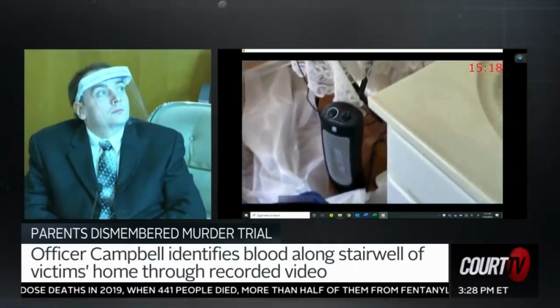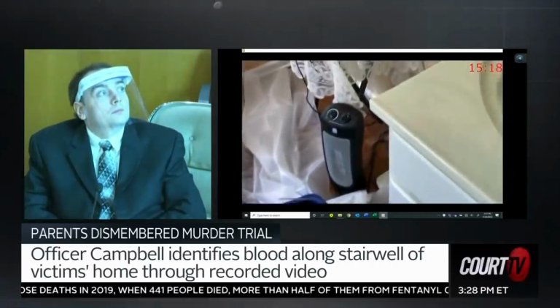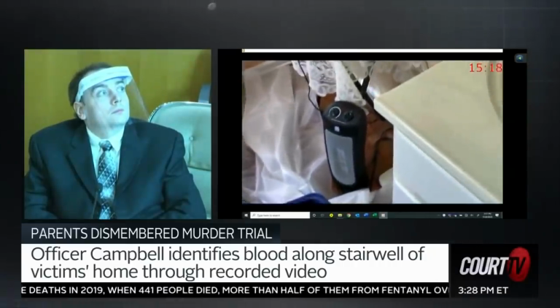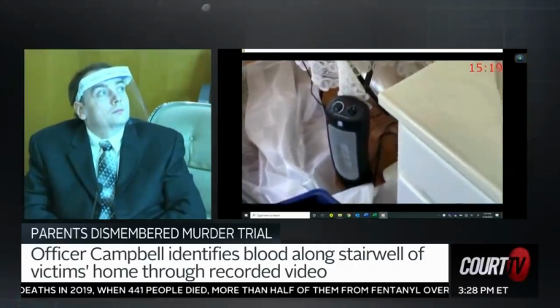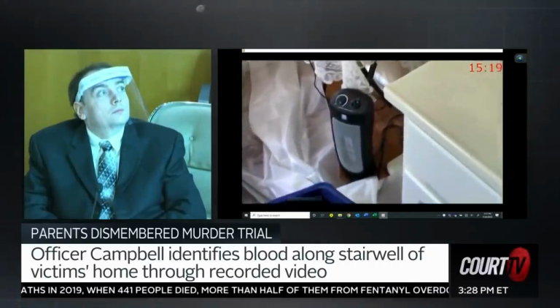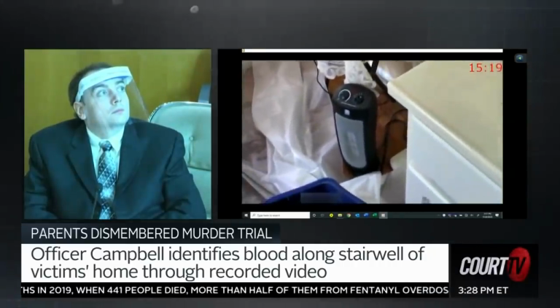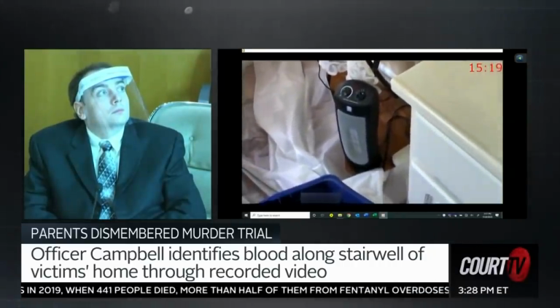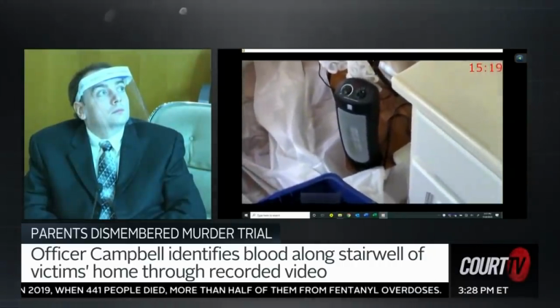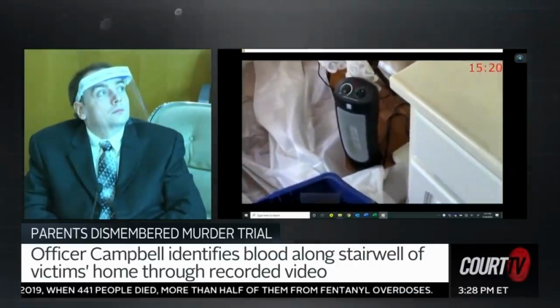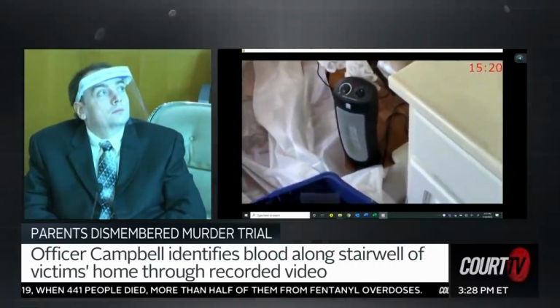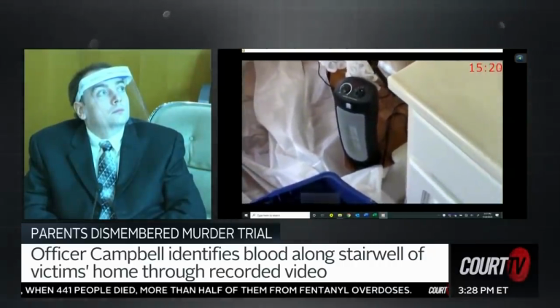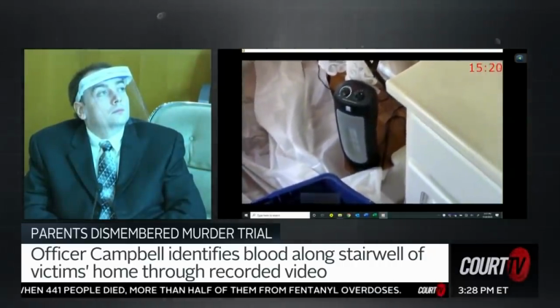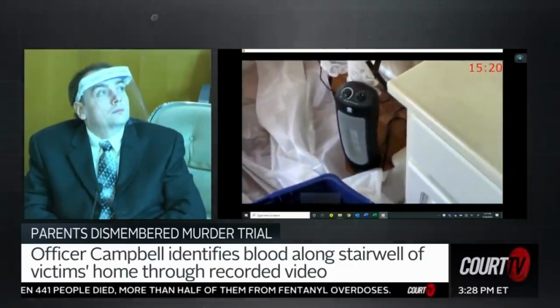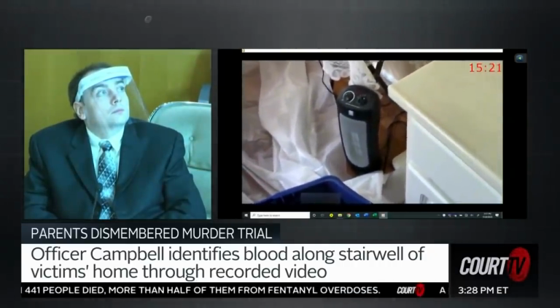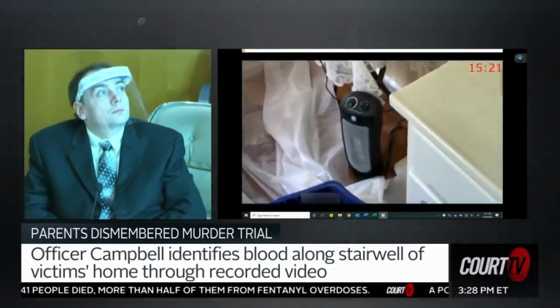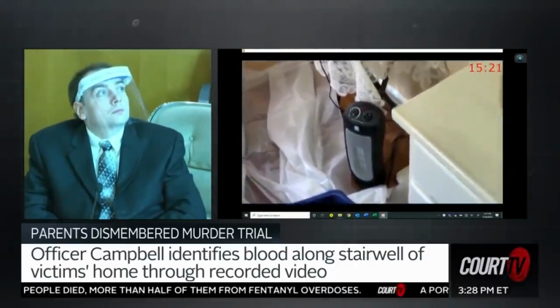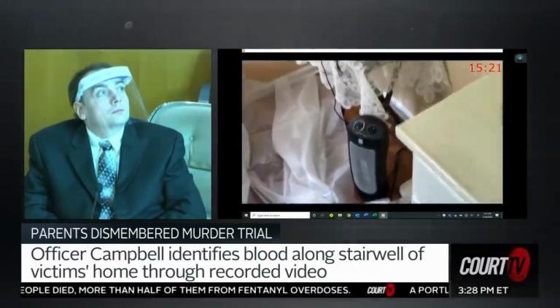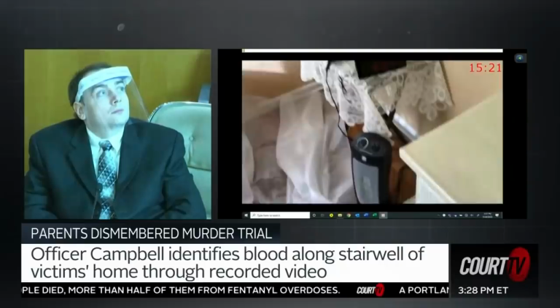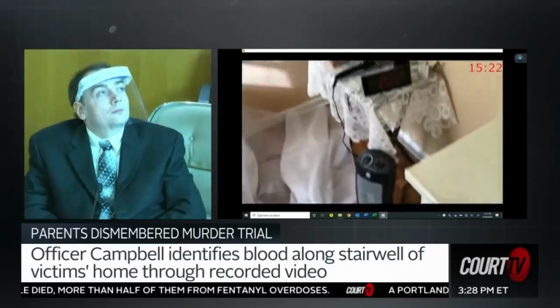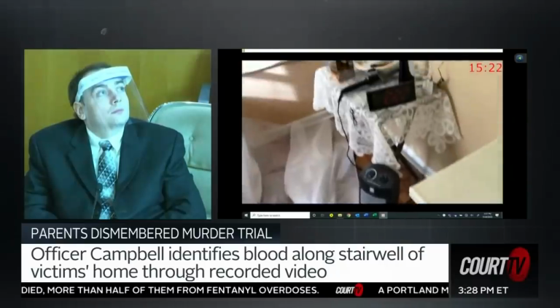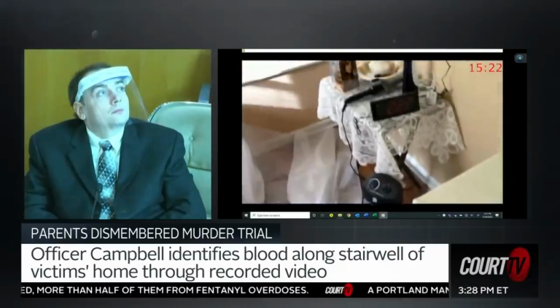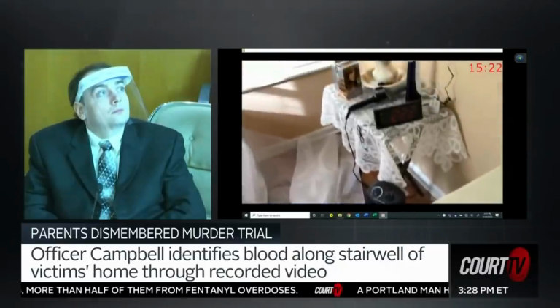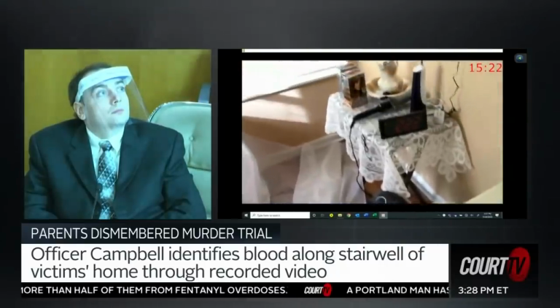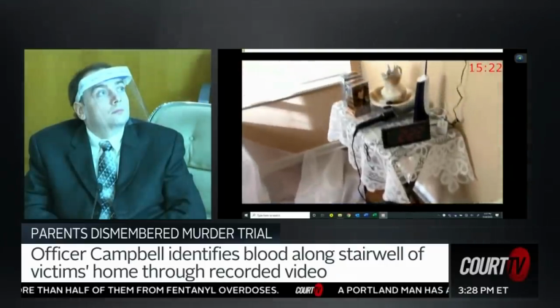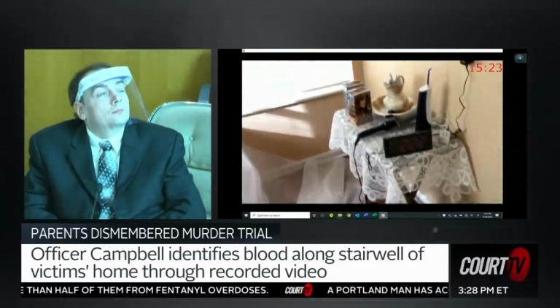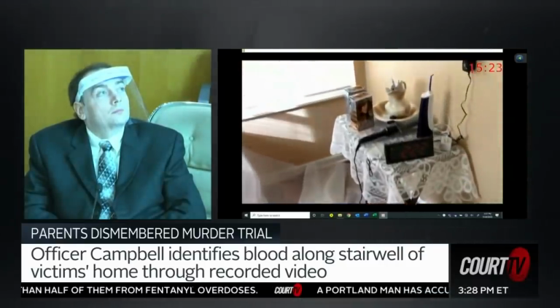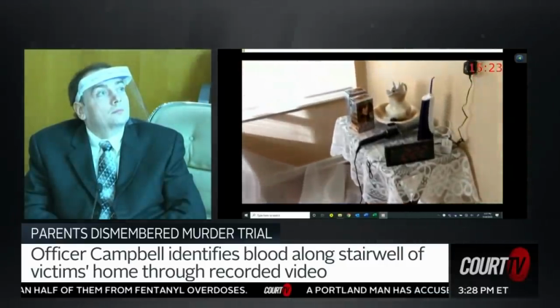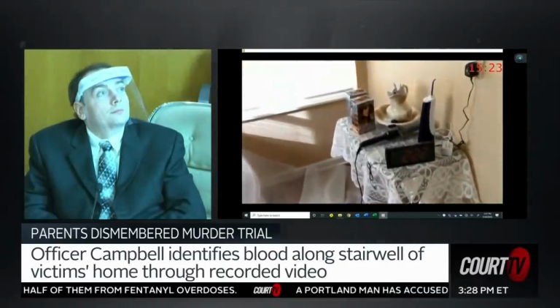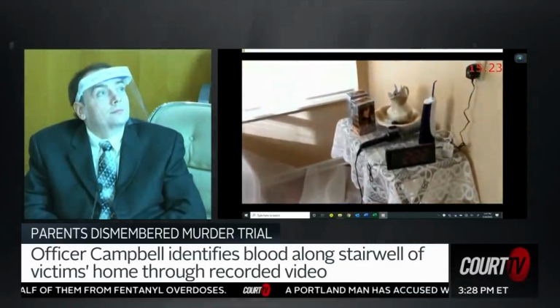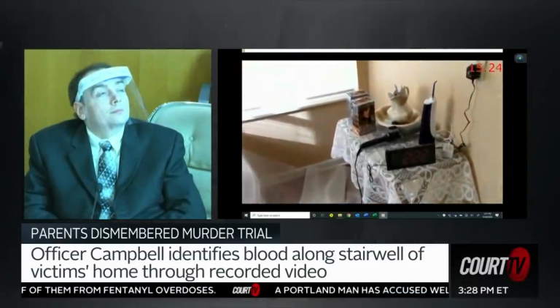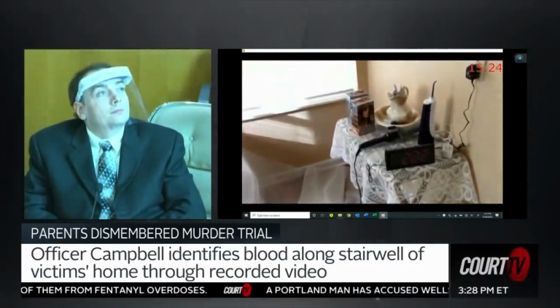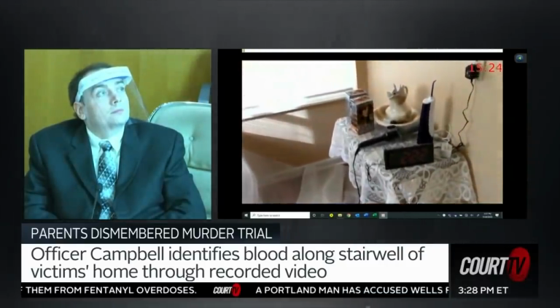This is the heater in the master bedroom, but it's turned off right now. It's unplugged.